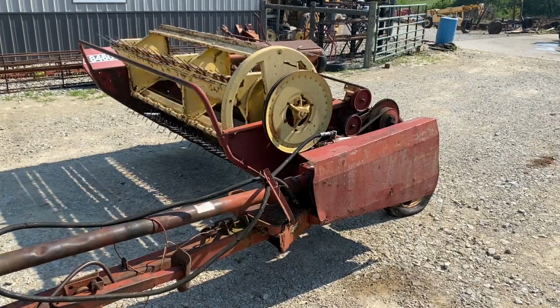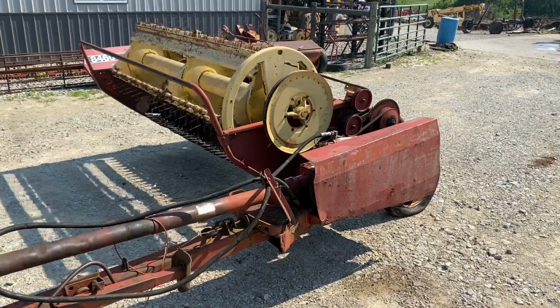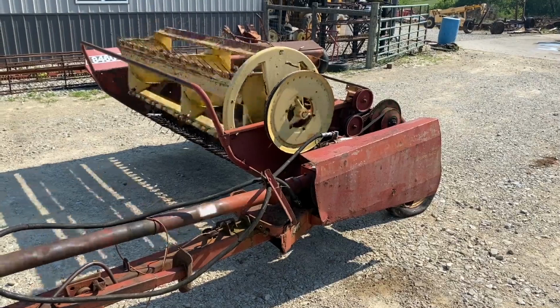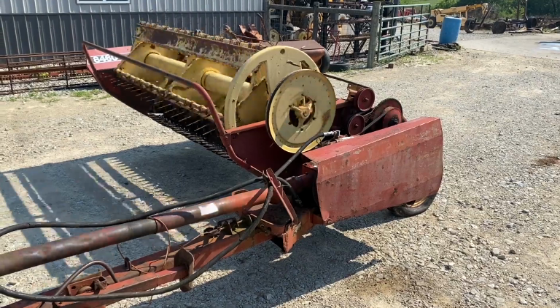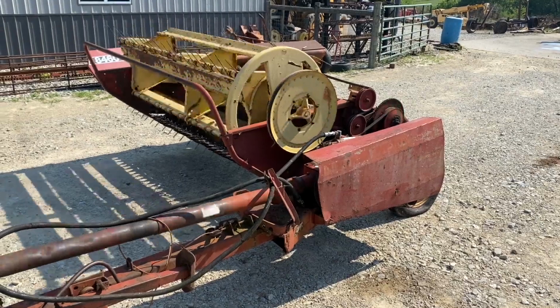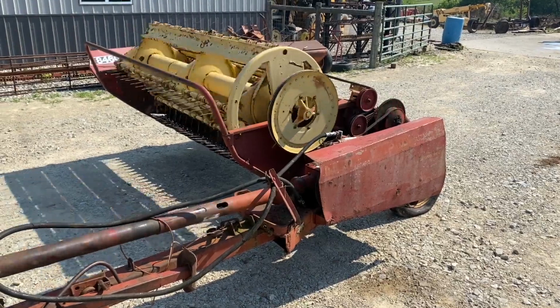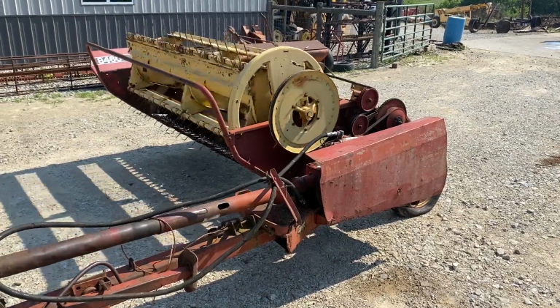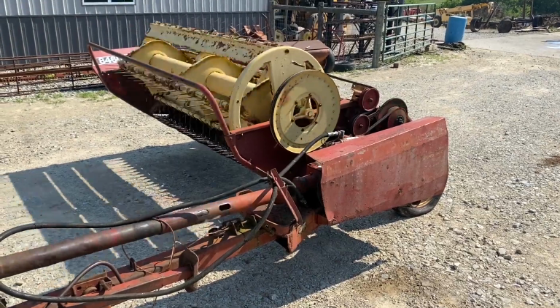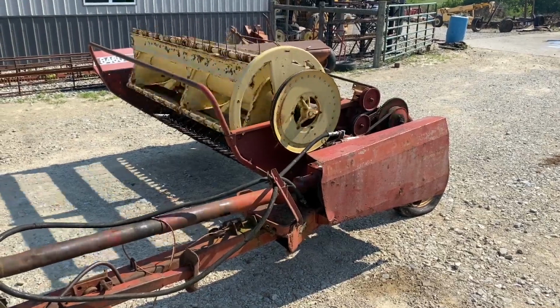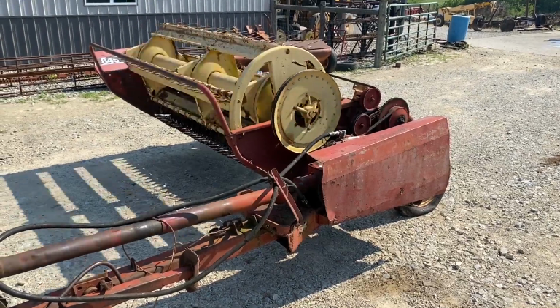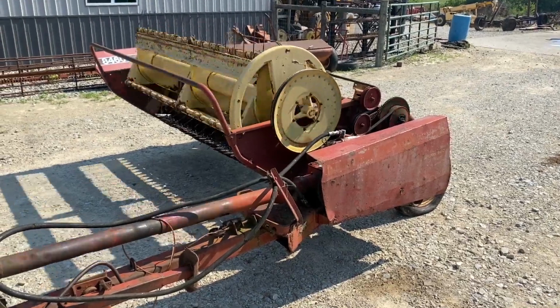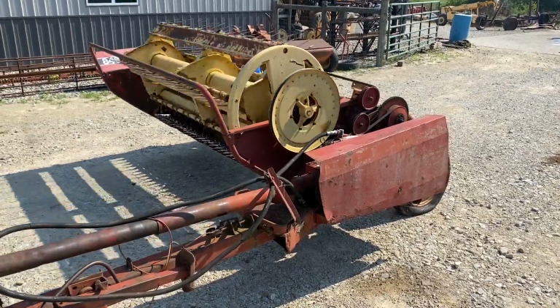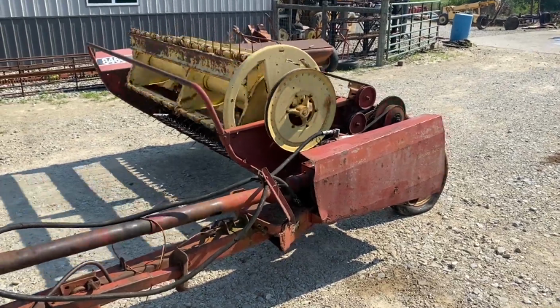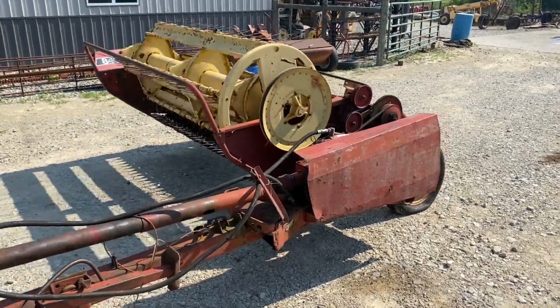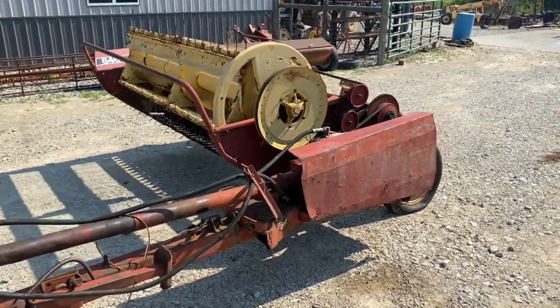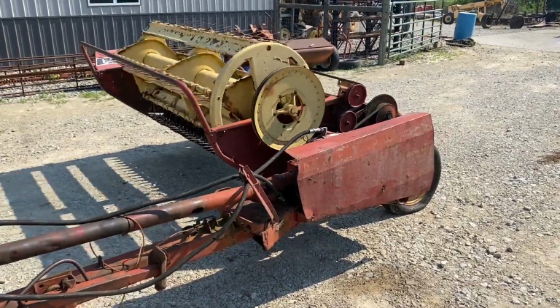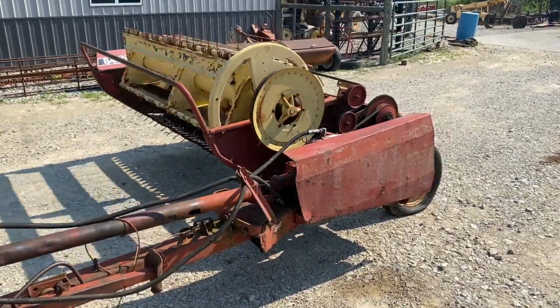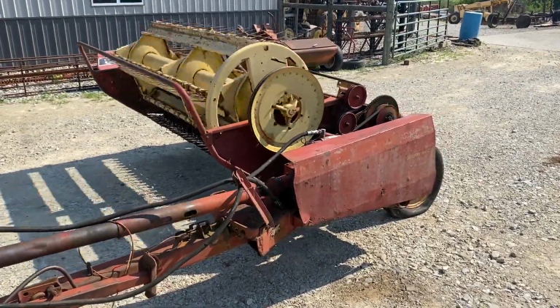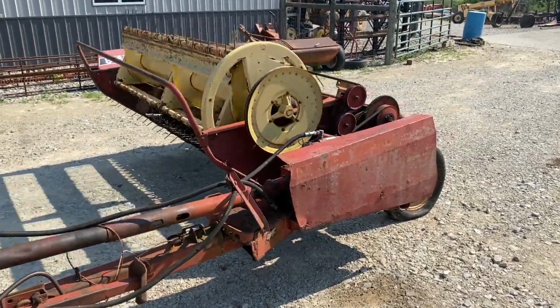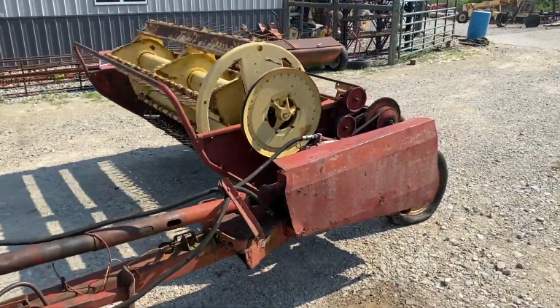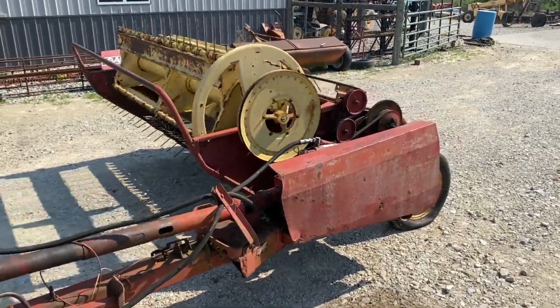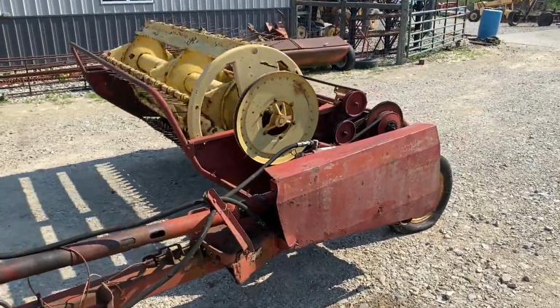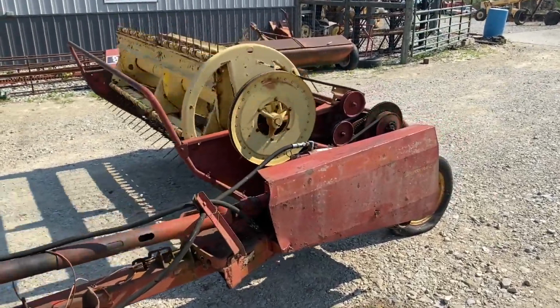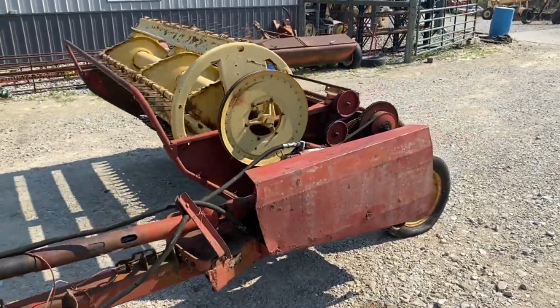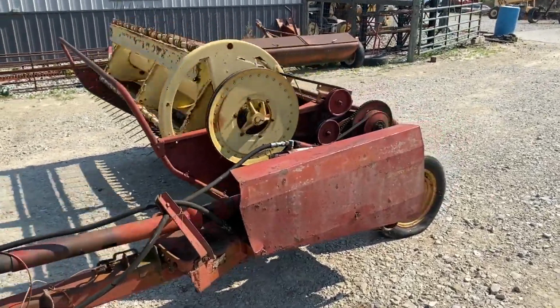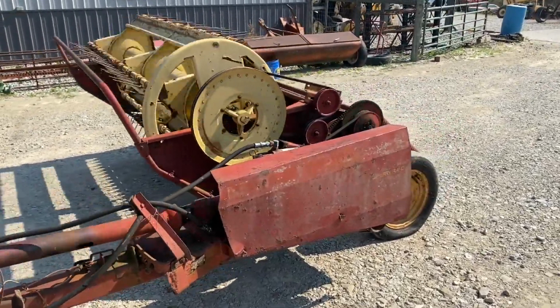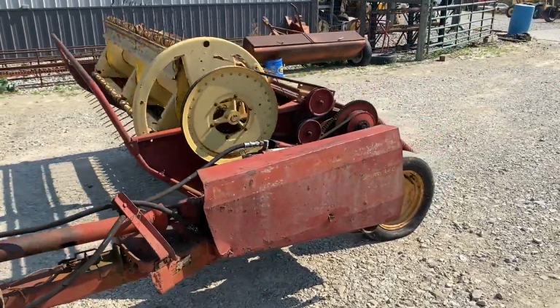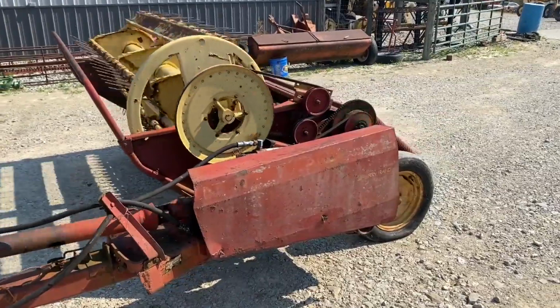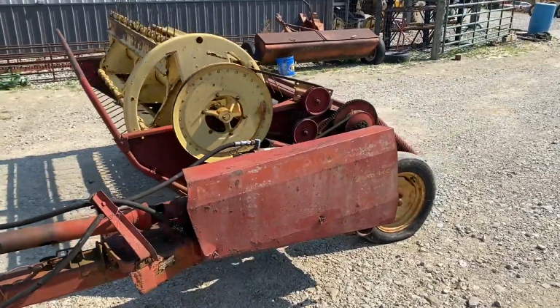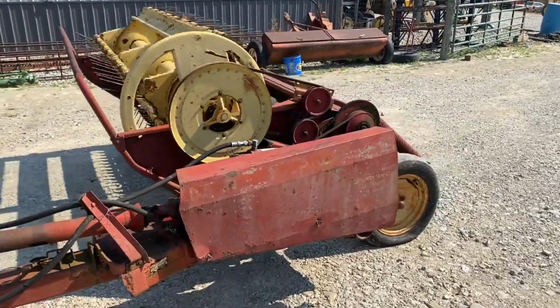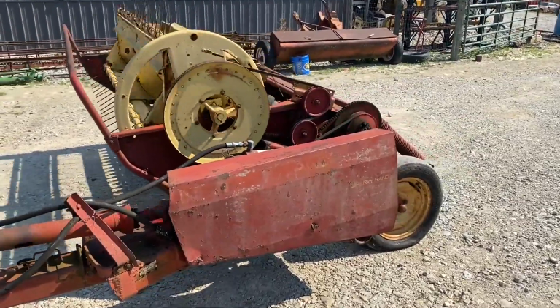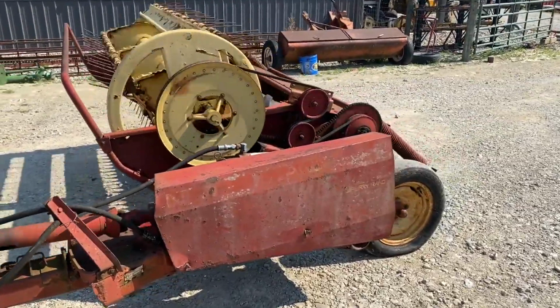Folks, here's the New Holland Model 467. This one came locally — they had it in the field recently.